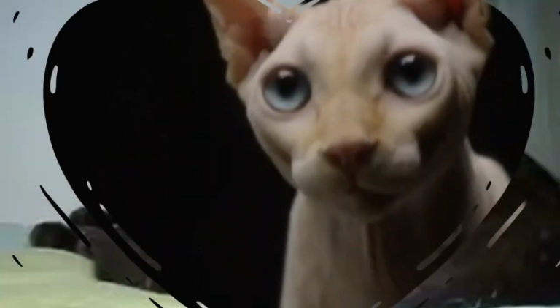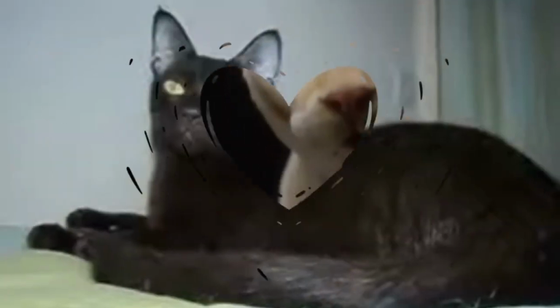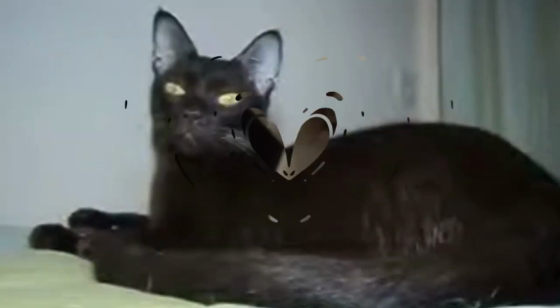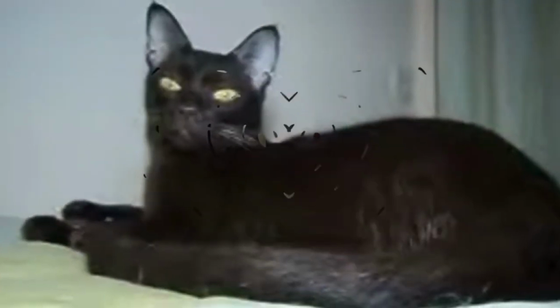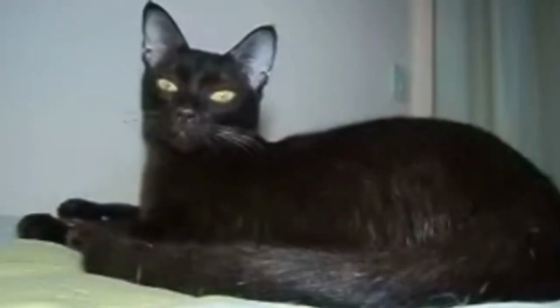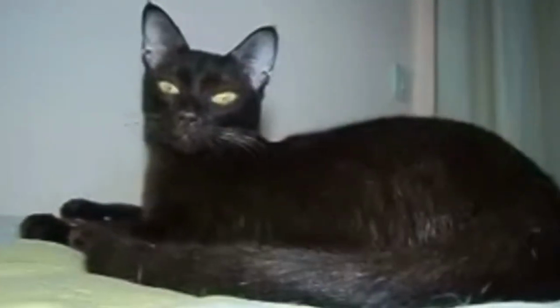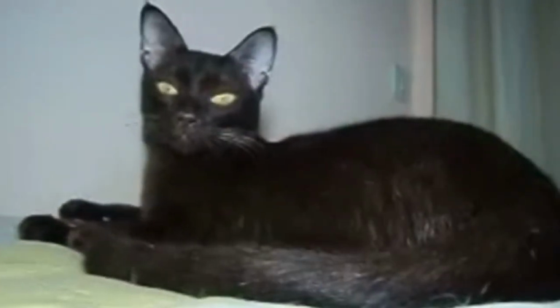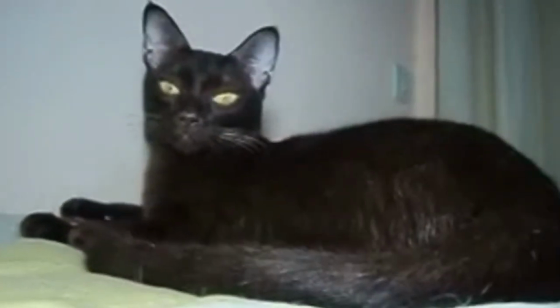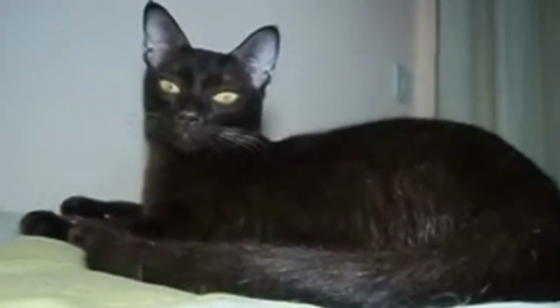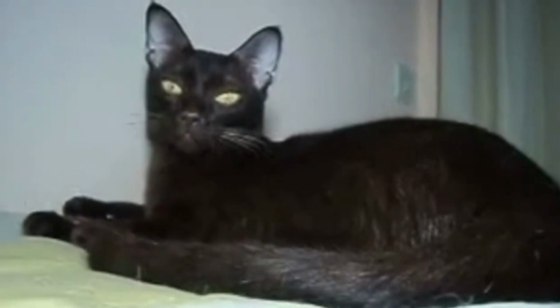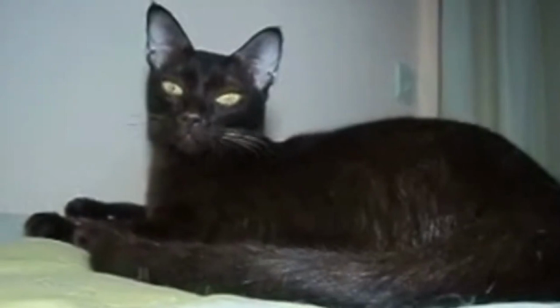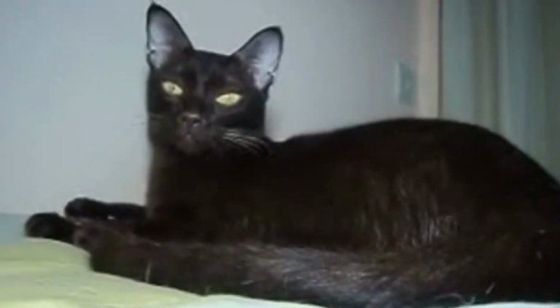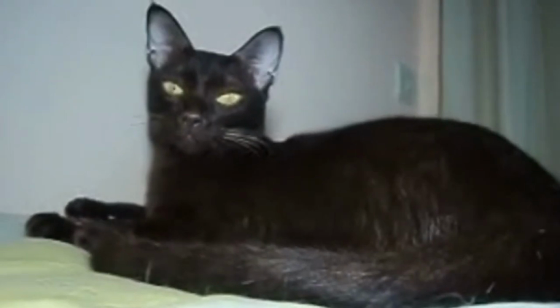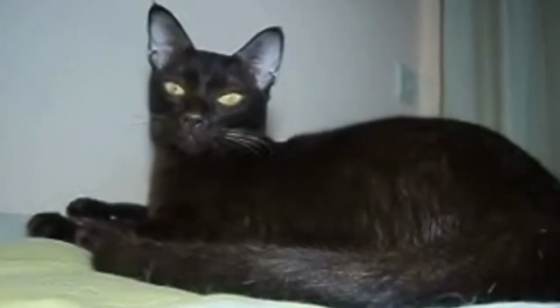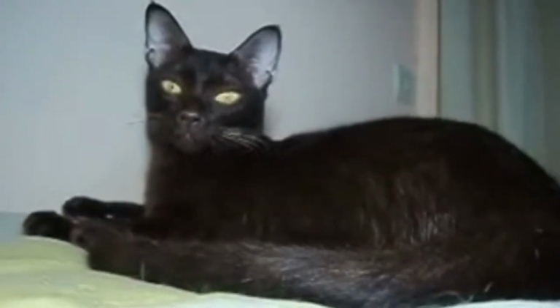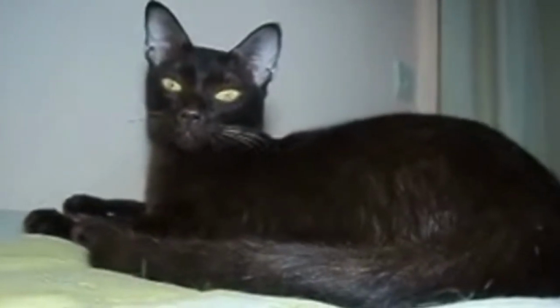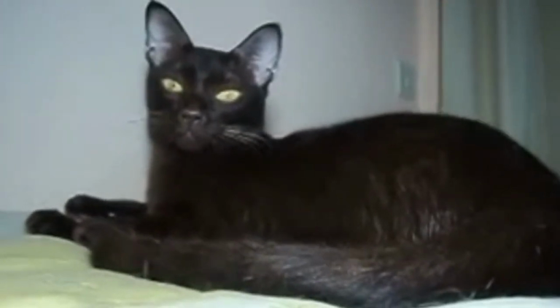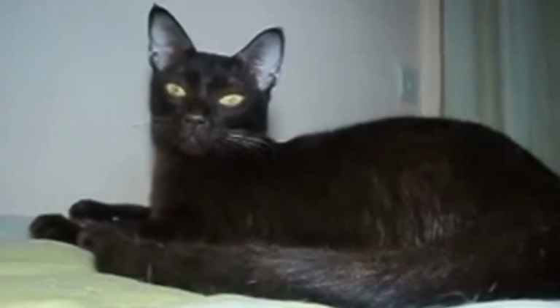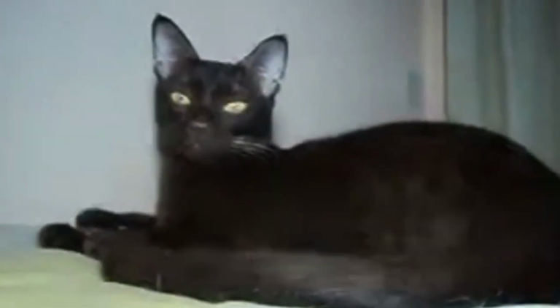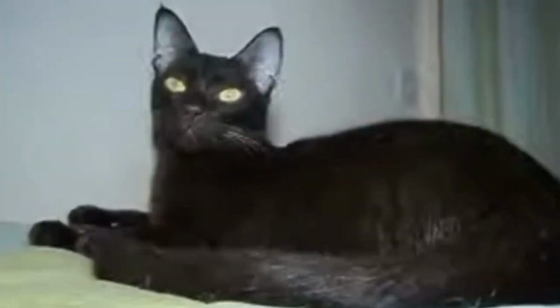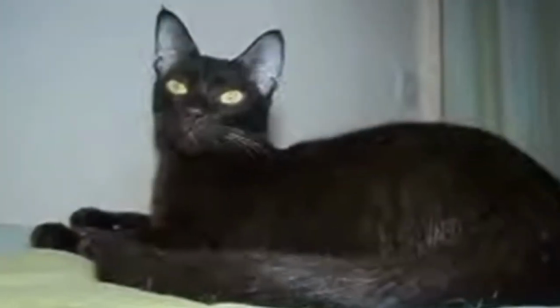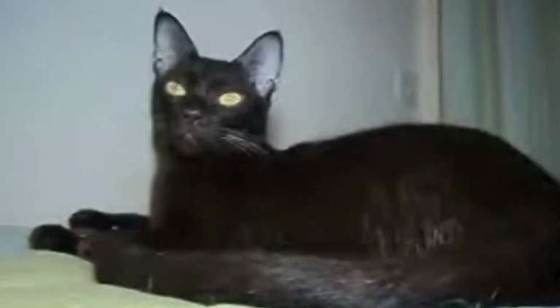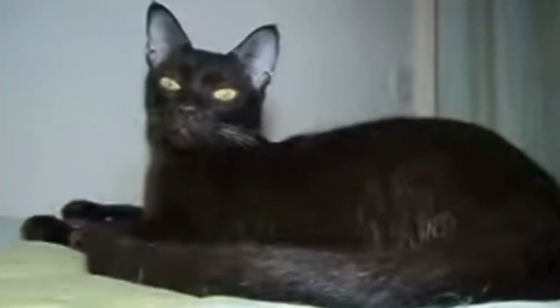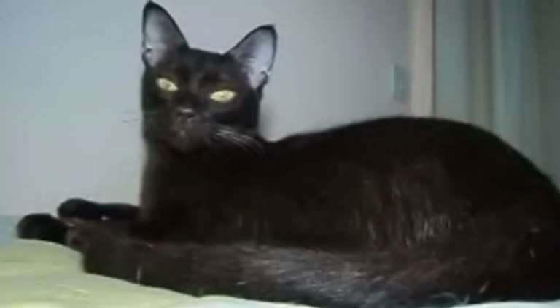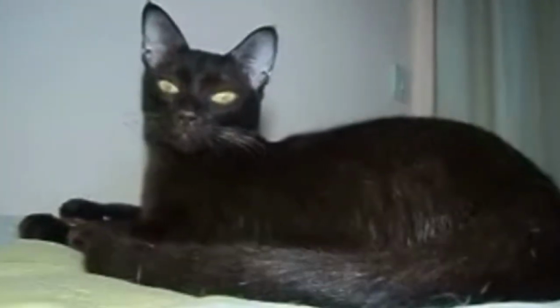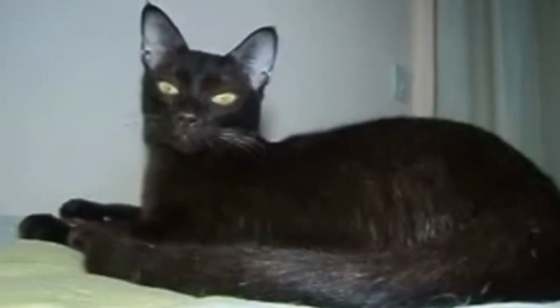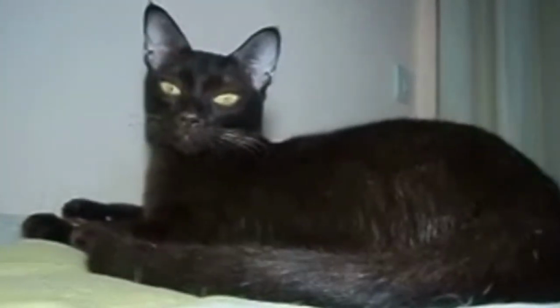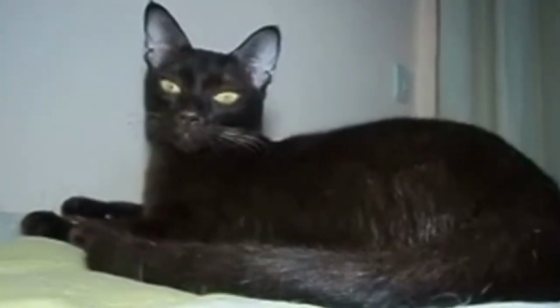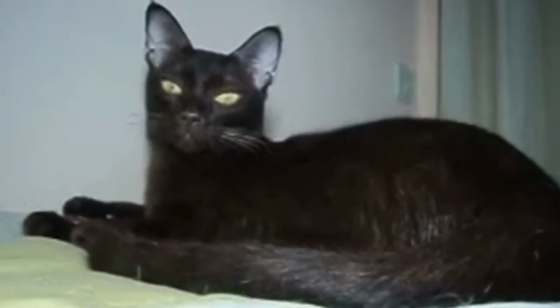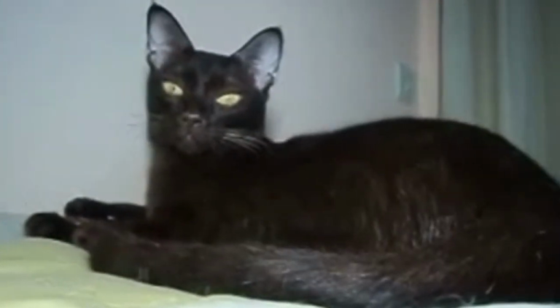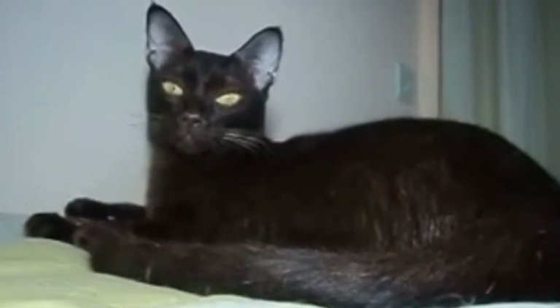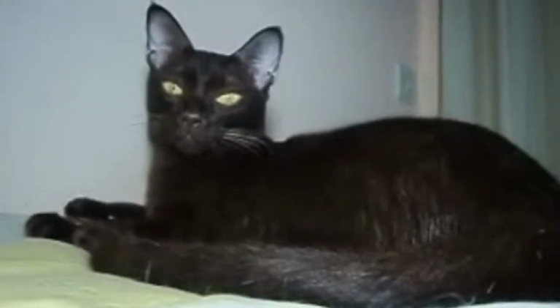Number 114: Suphalak. The Suphalak is a solid reddish-brown, copper-colored, short-haired breed of cat originating in Thailand.